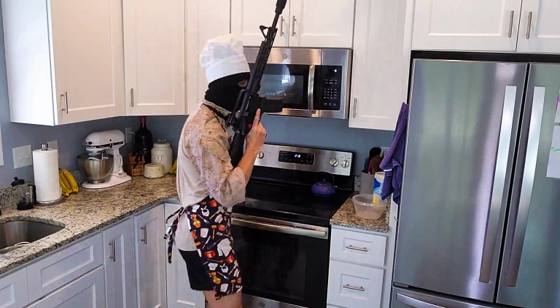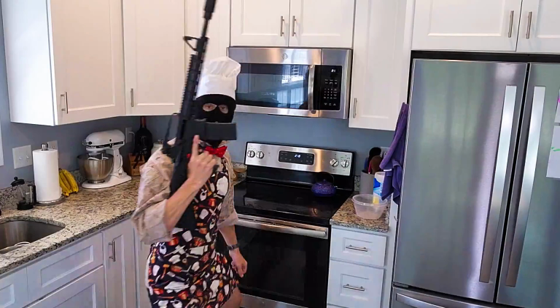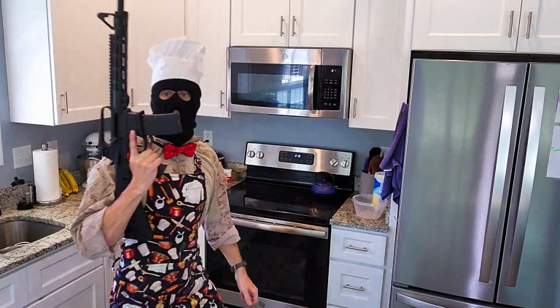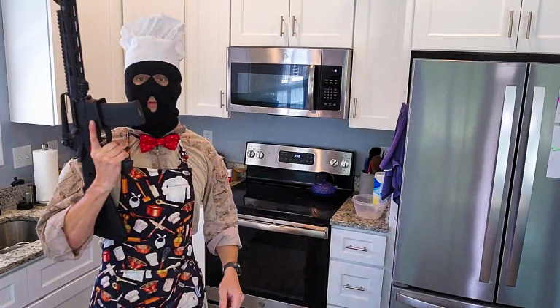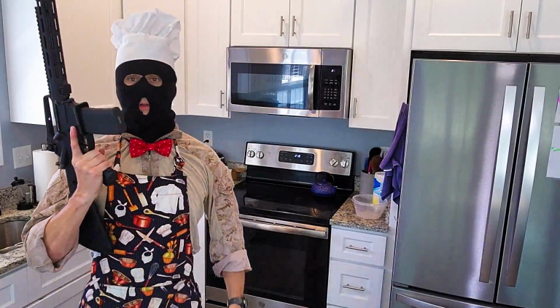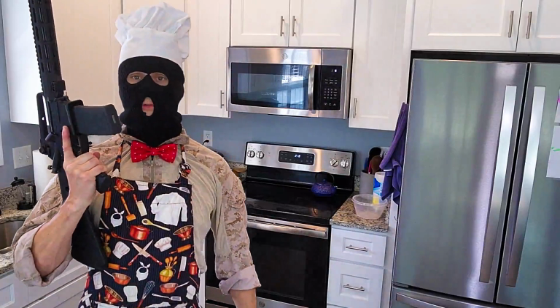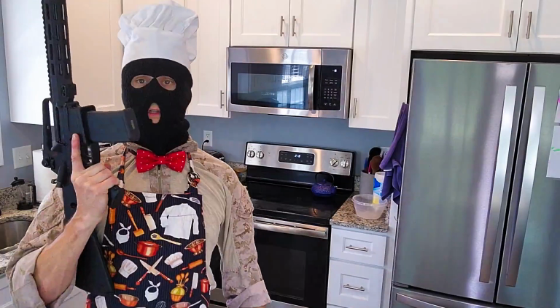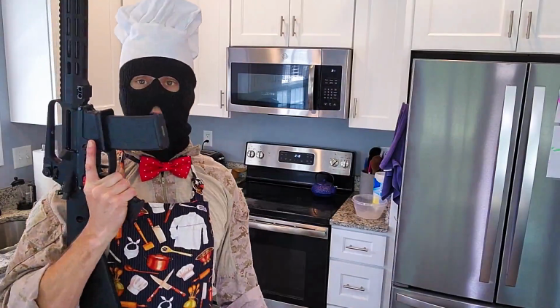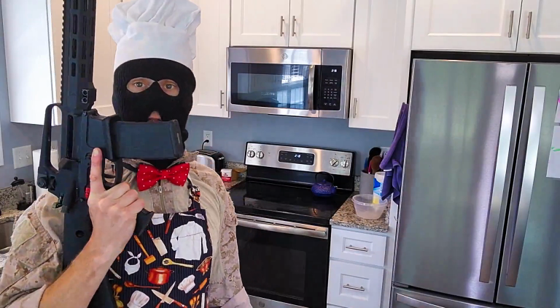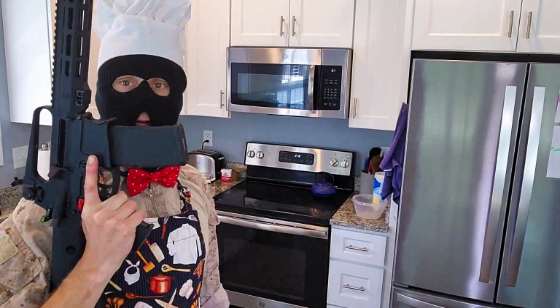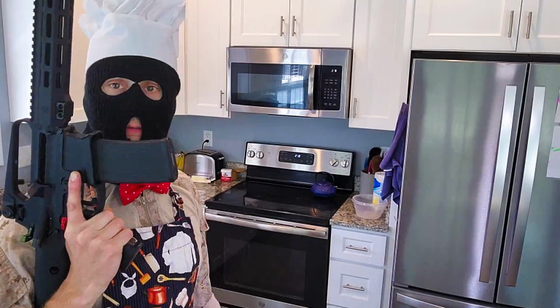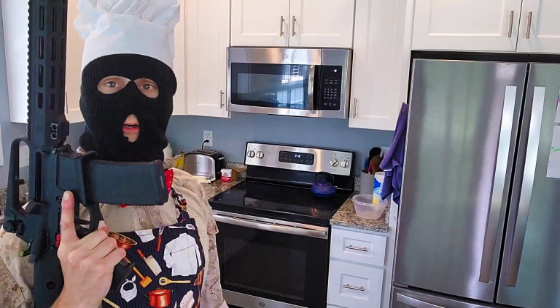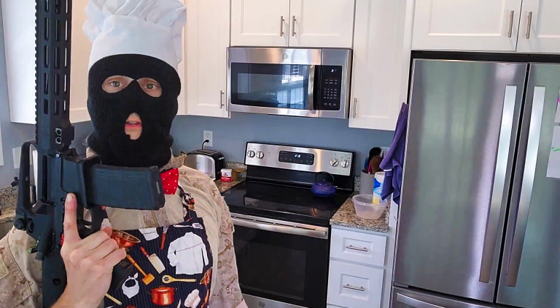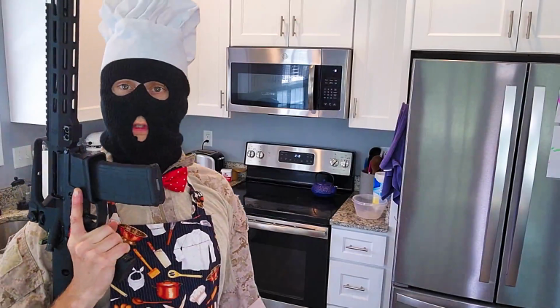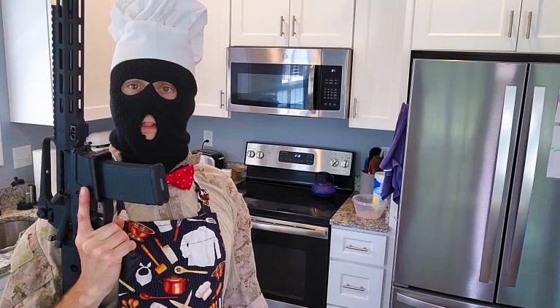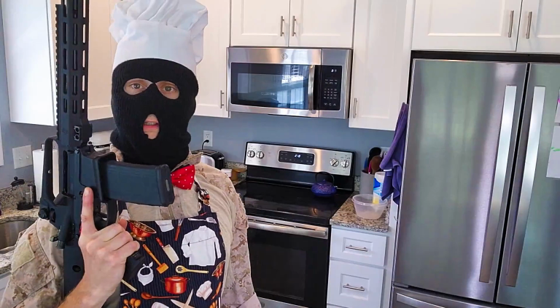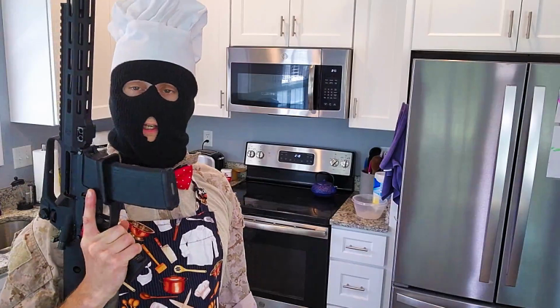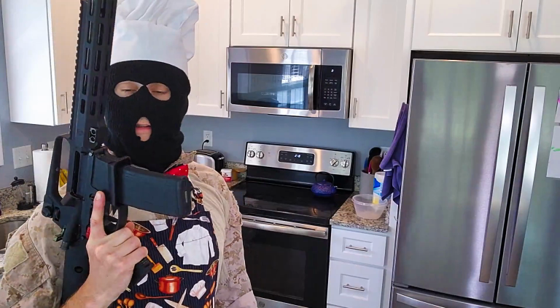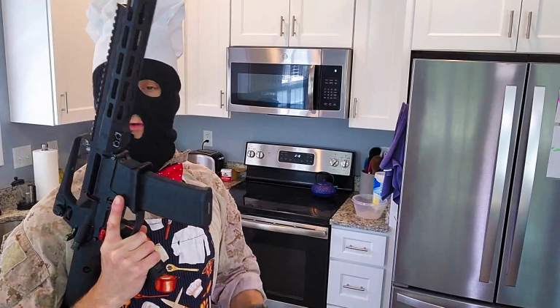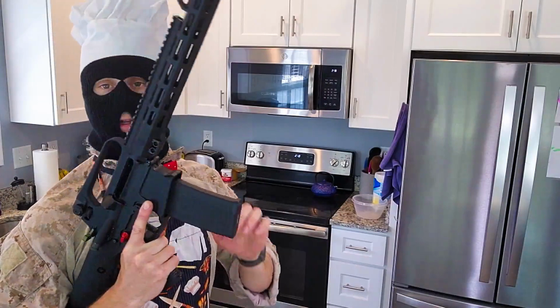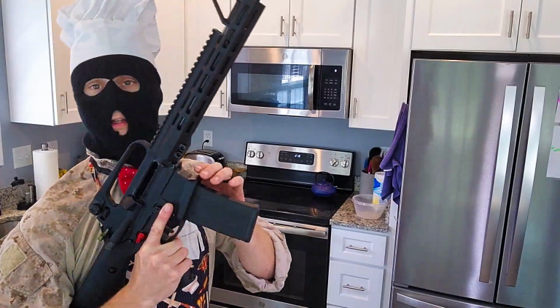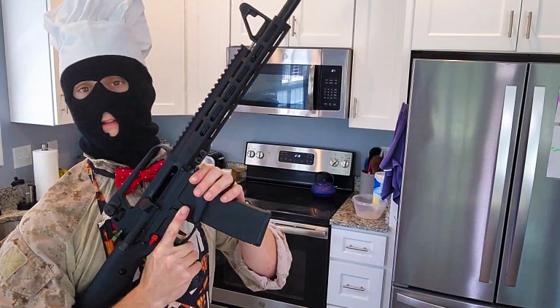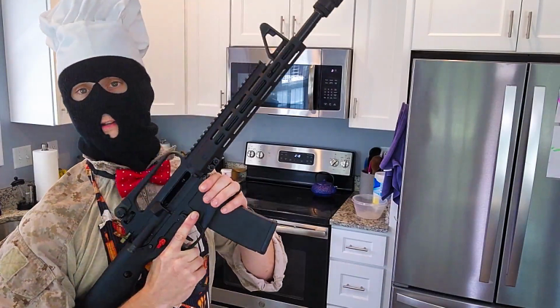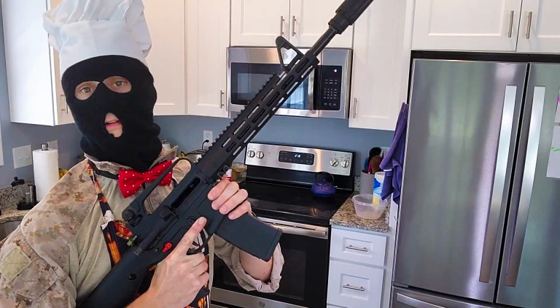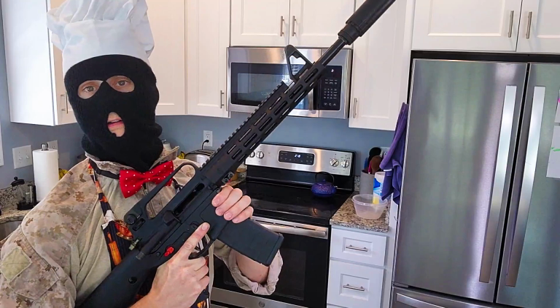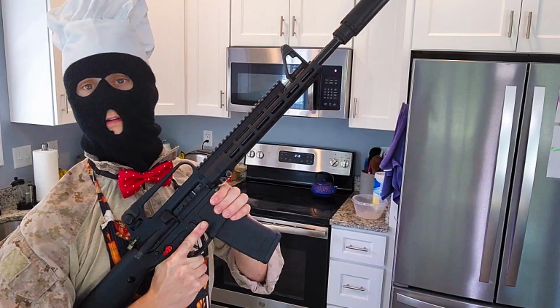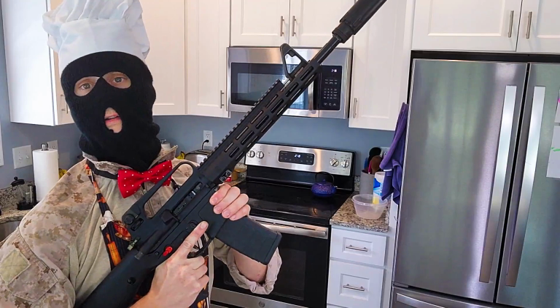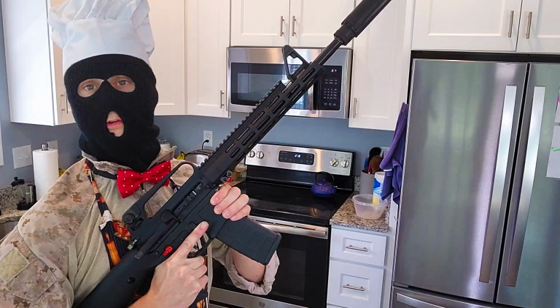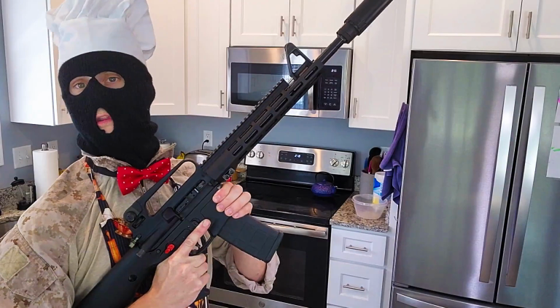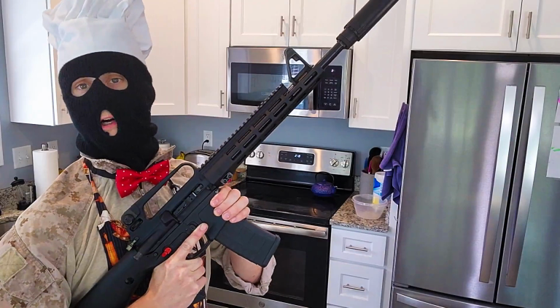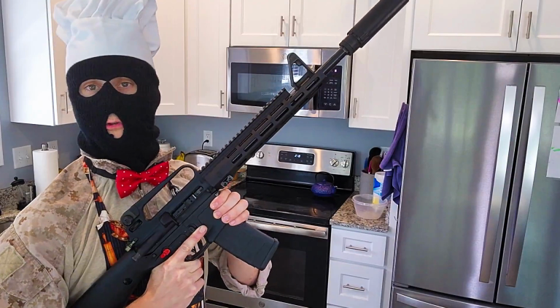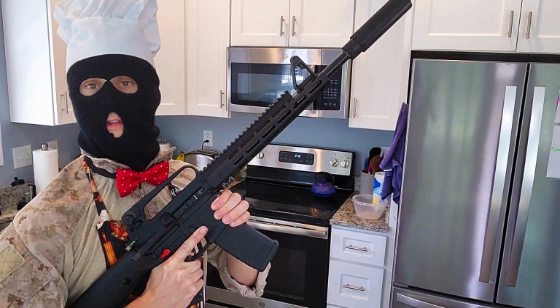Hello, and welcome to Gorilla Kitchen. I'm your host, Gorilla Sticks, and today we're making a classic with a modern twist.